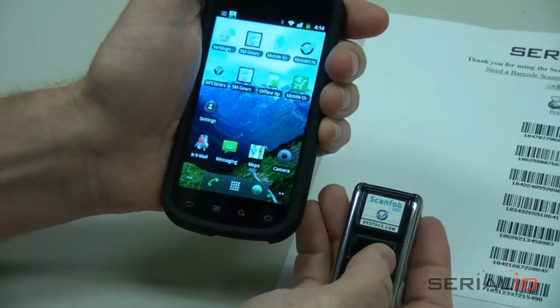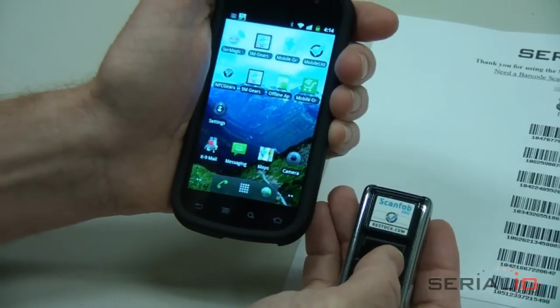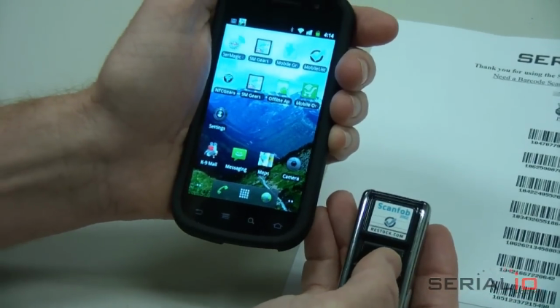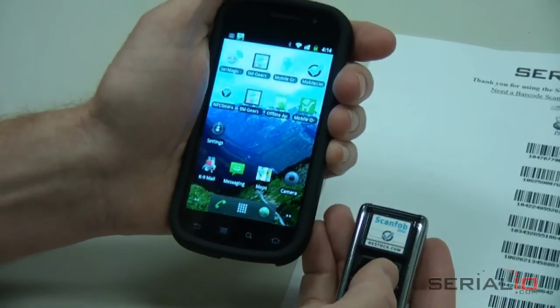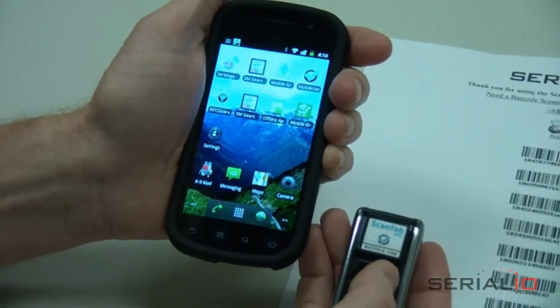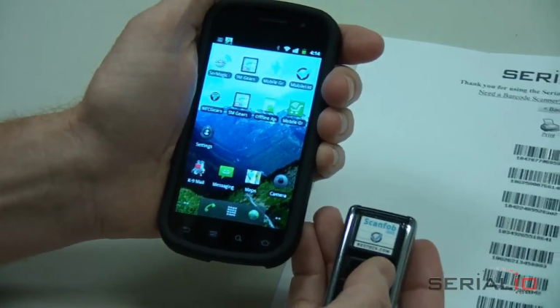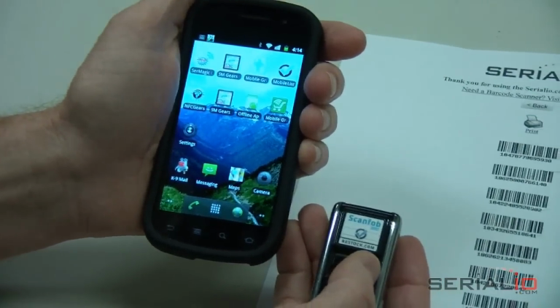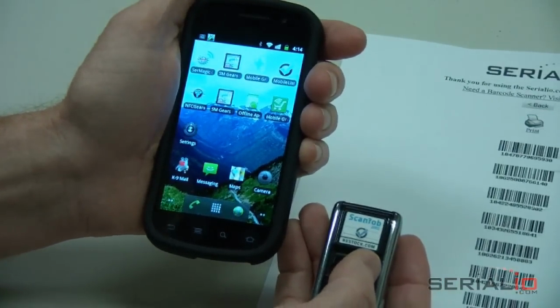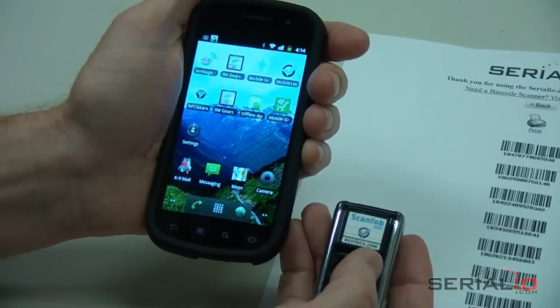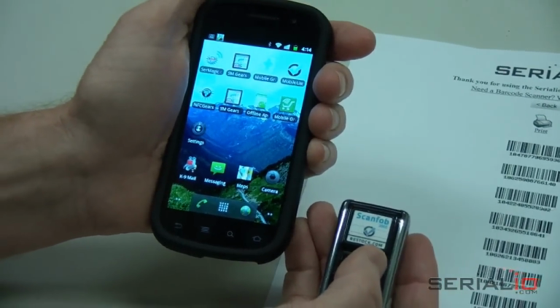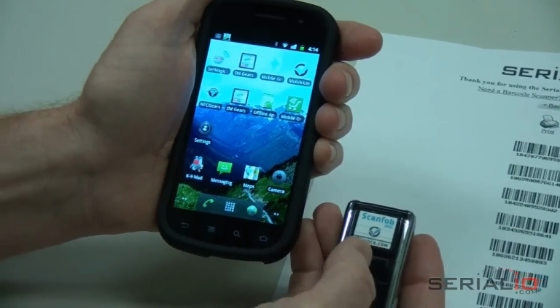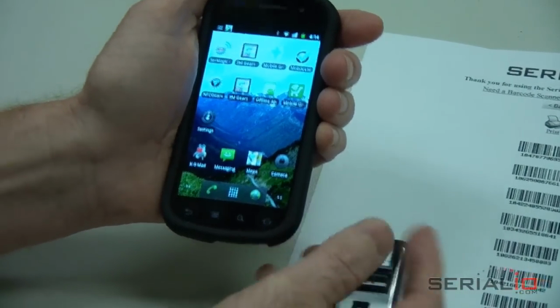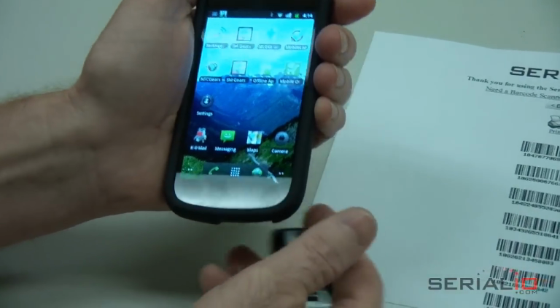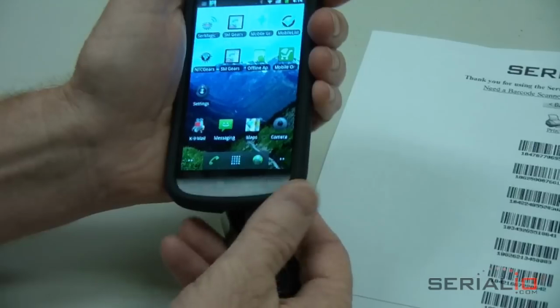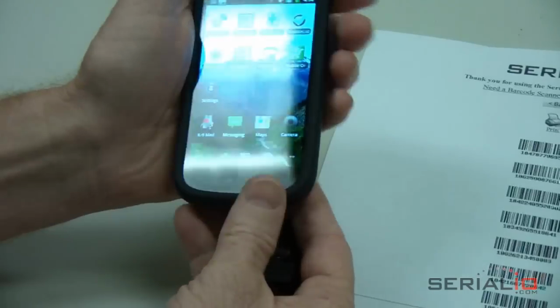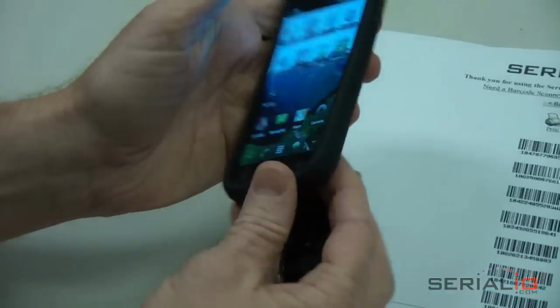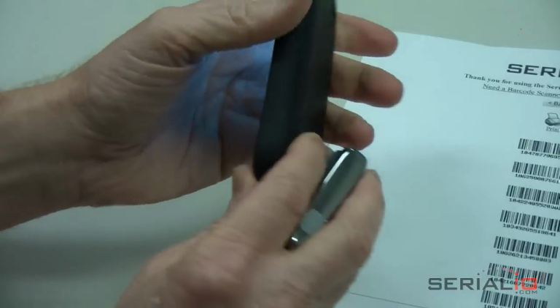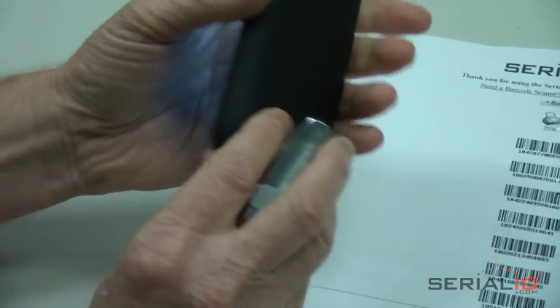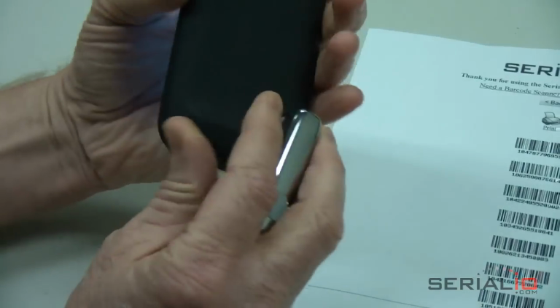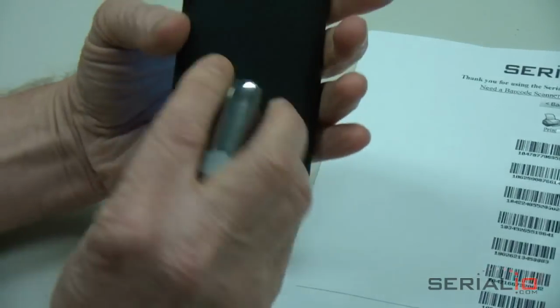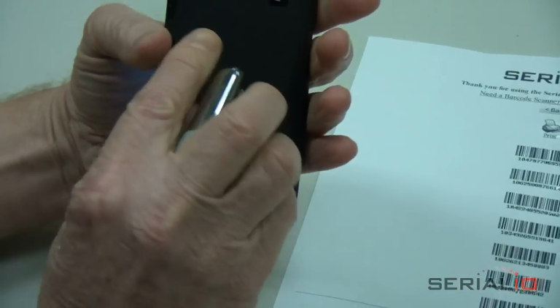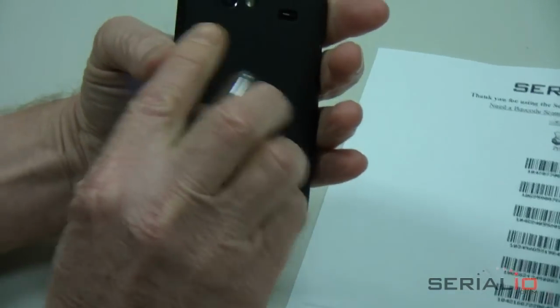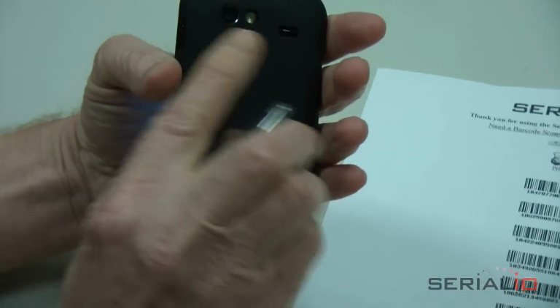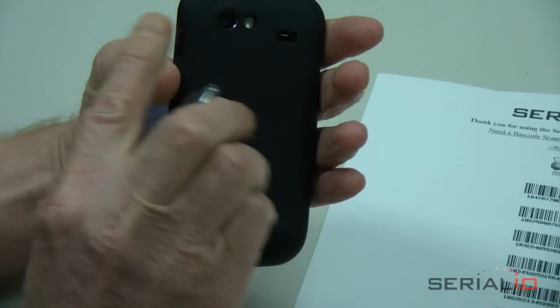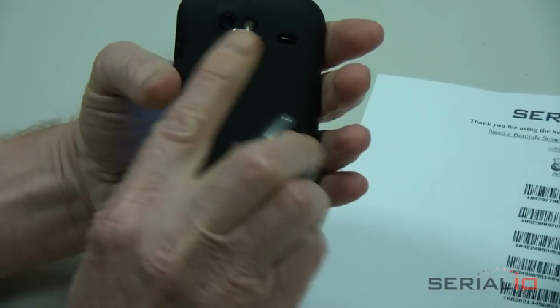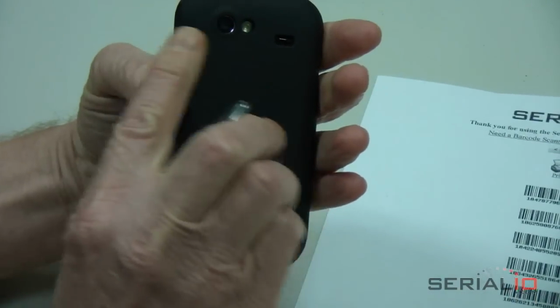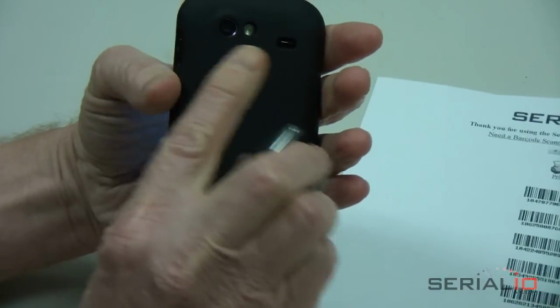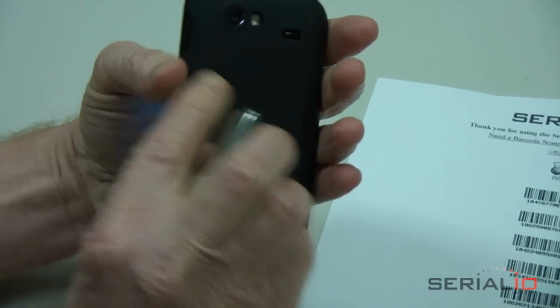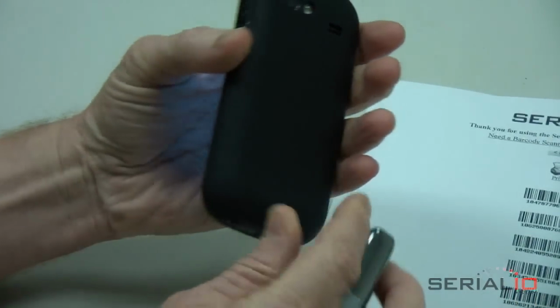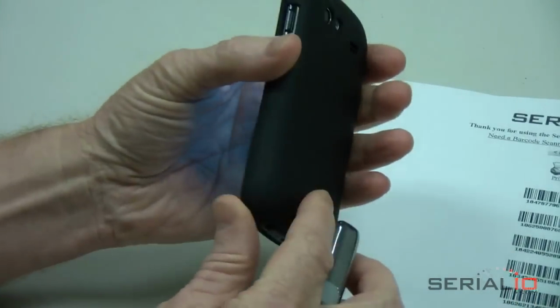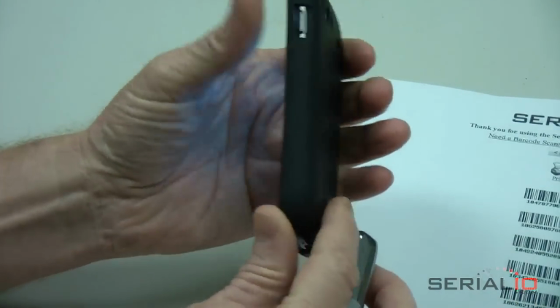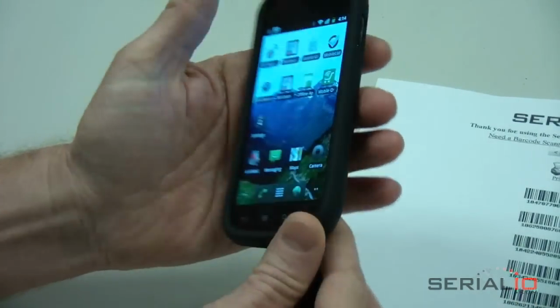Don't even consider using a camera phone barcode scanner to do your check-in. Your patrons won't wait.